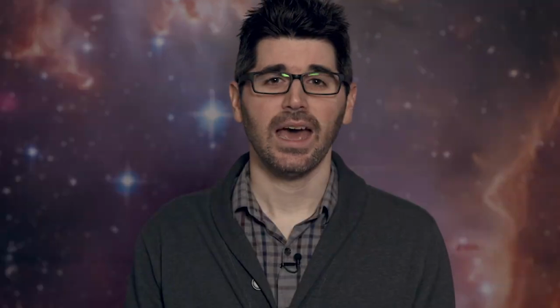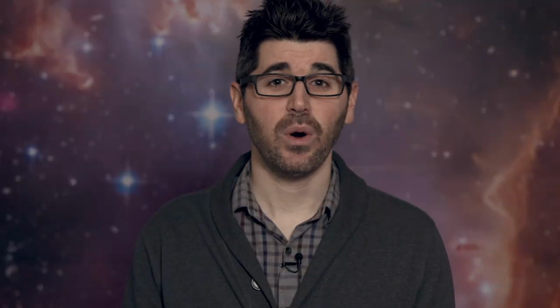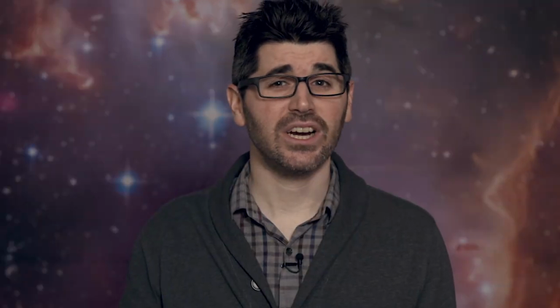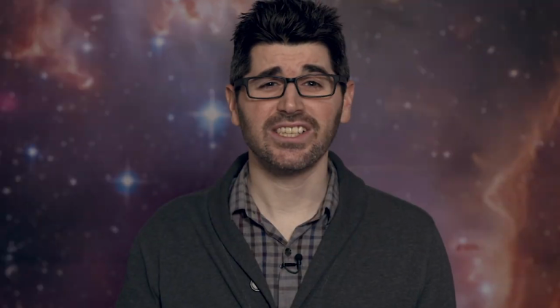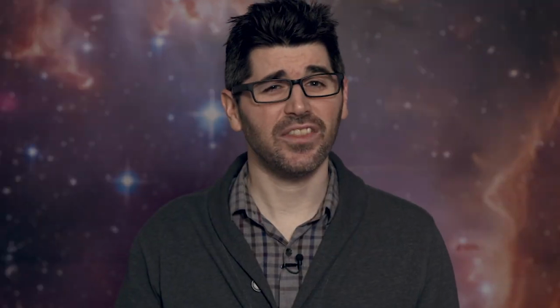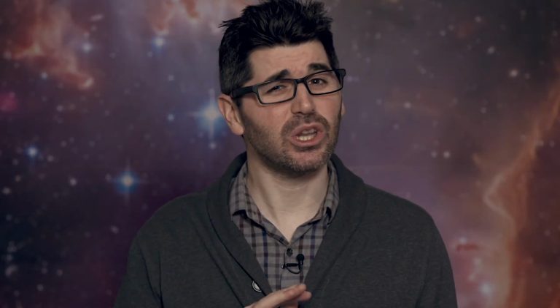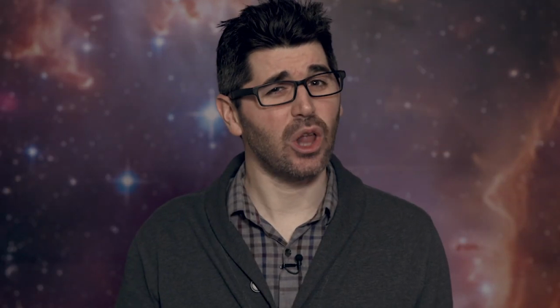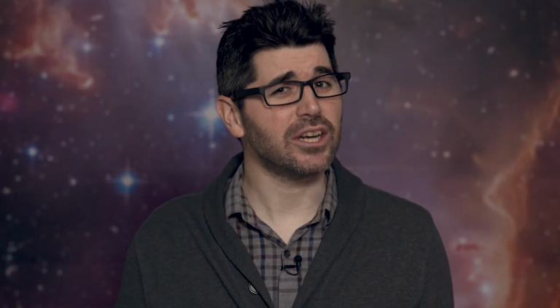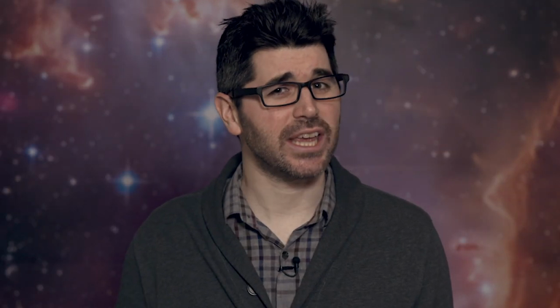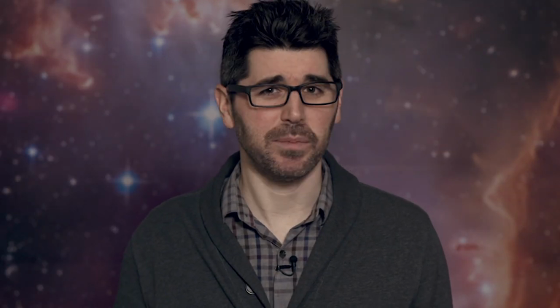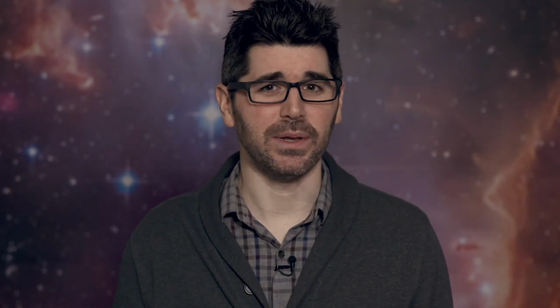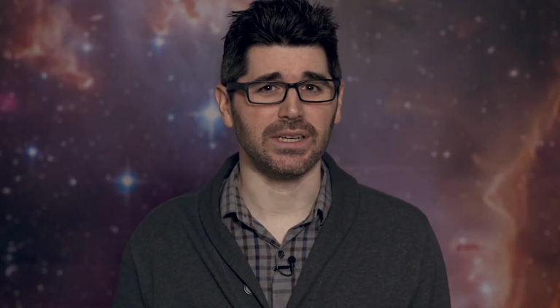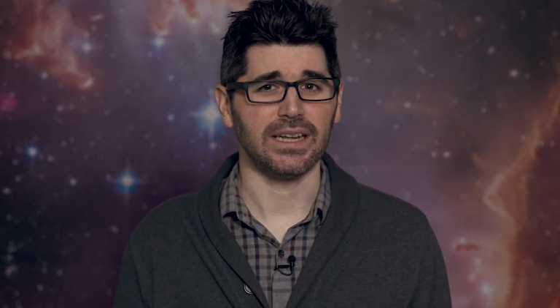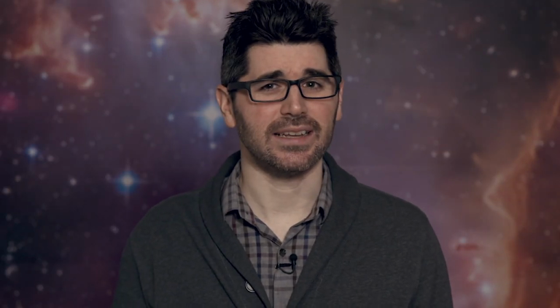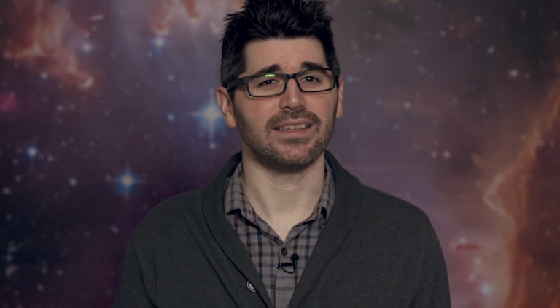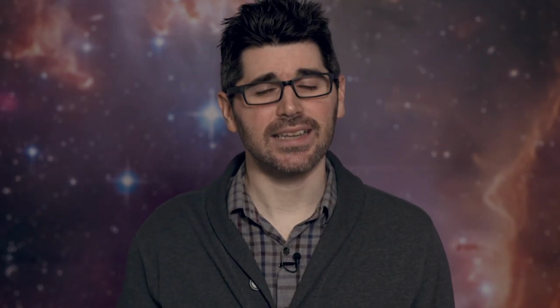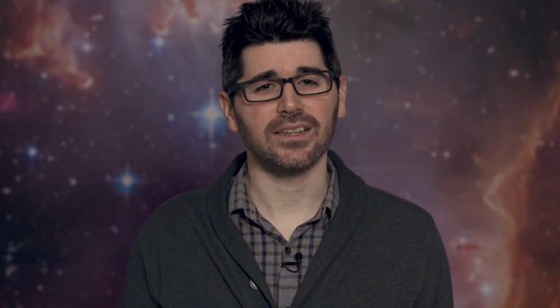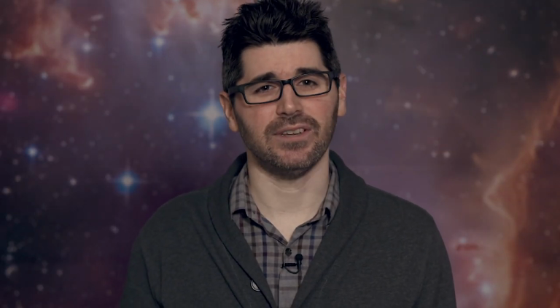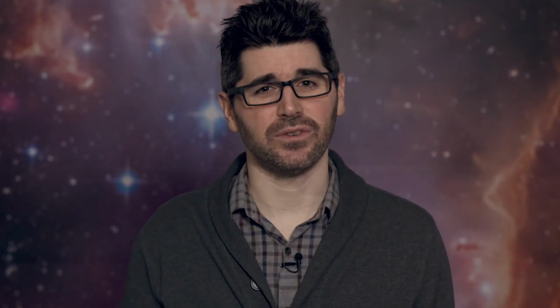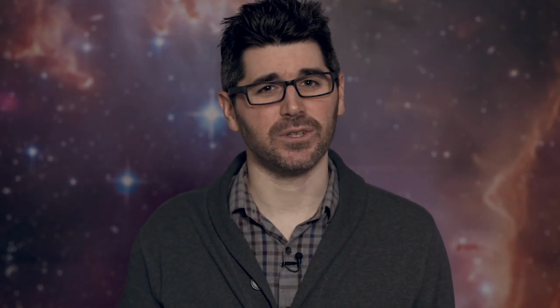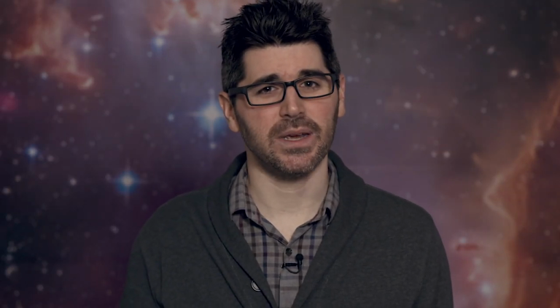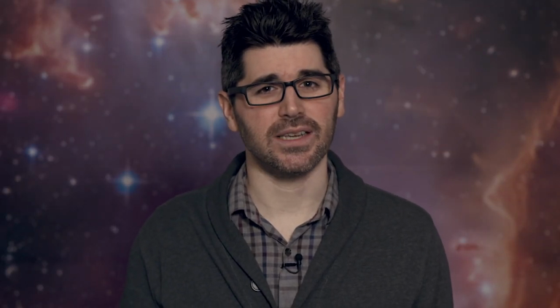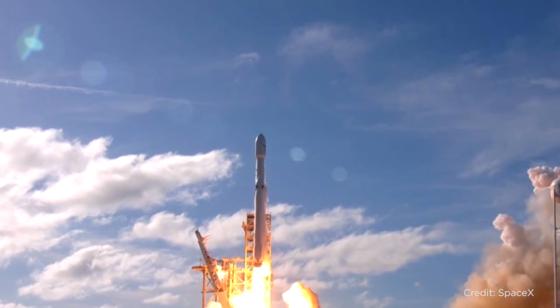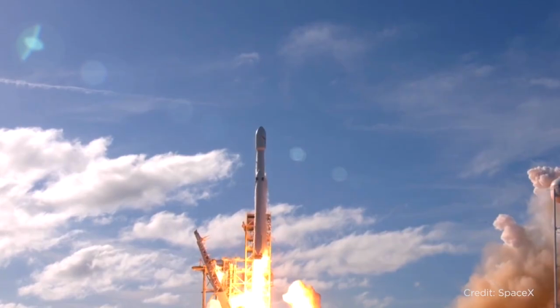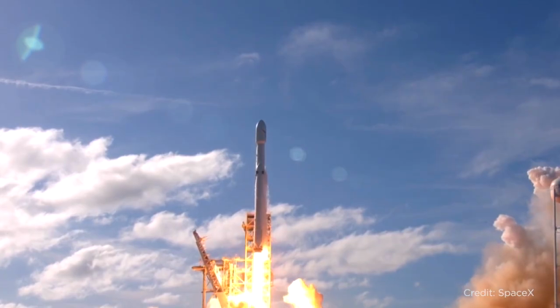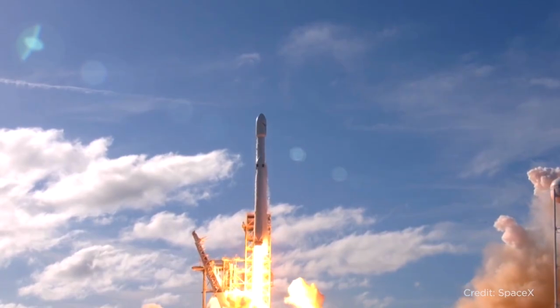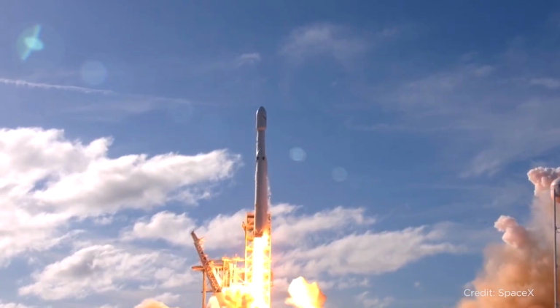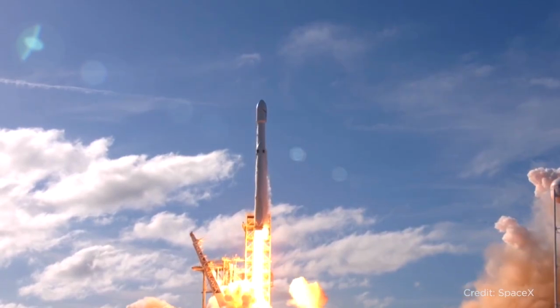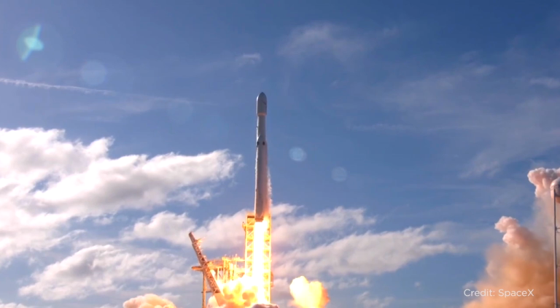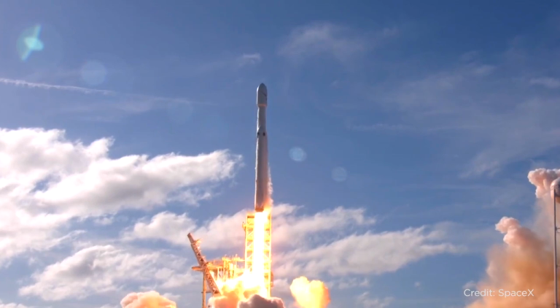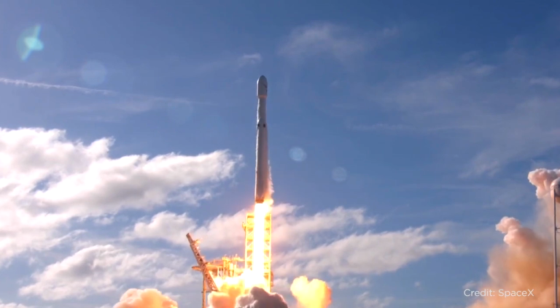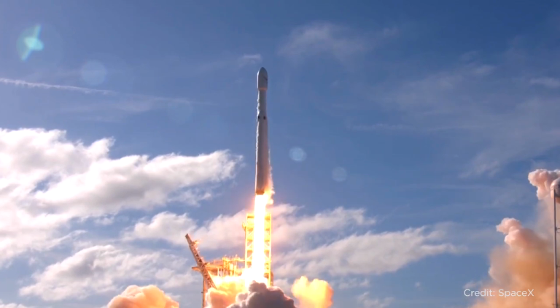However, it's not the launch capability that's the selling feature for SpaceX — it's the landing capability.